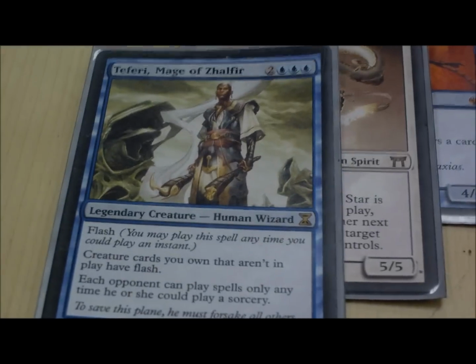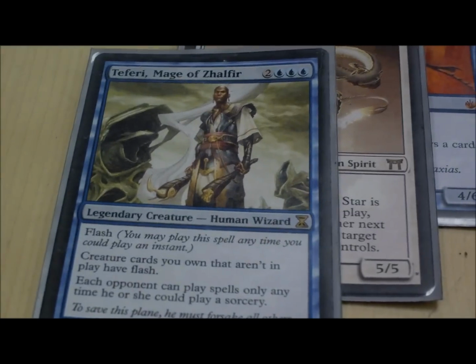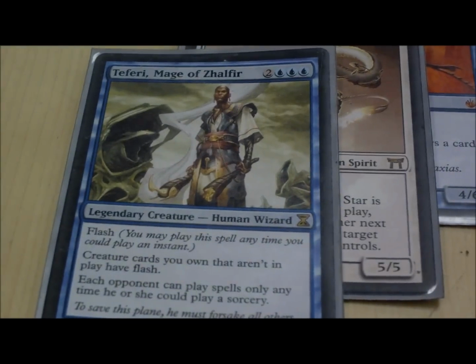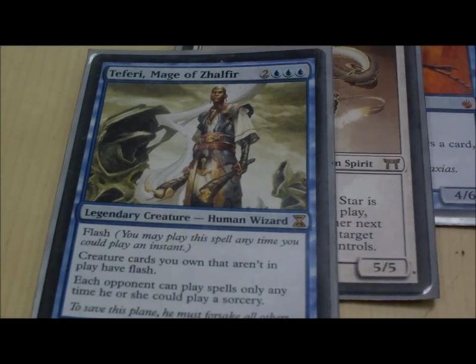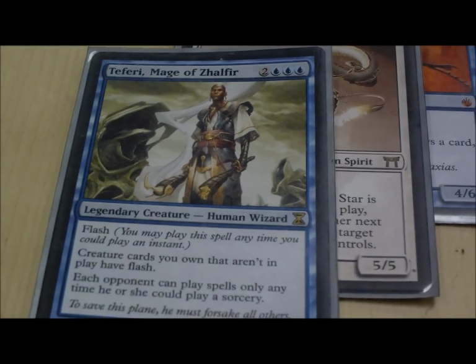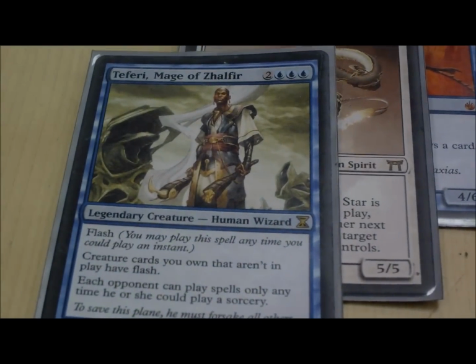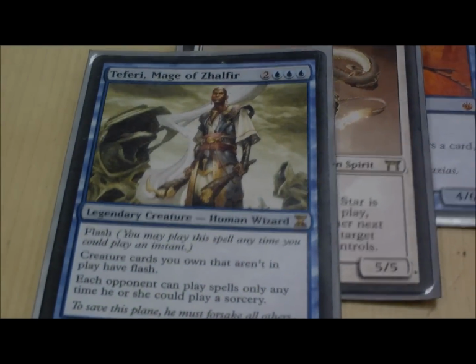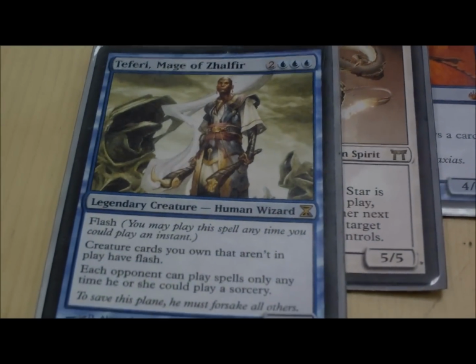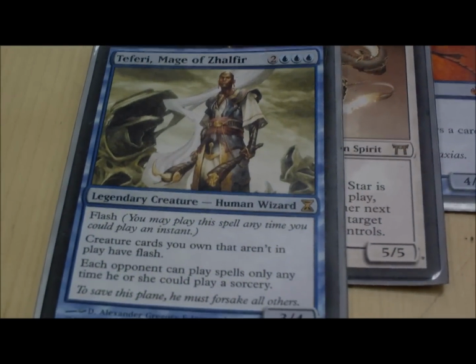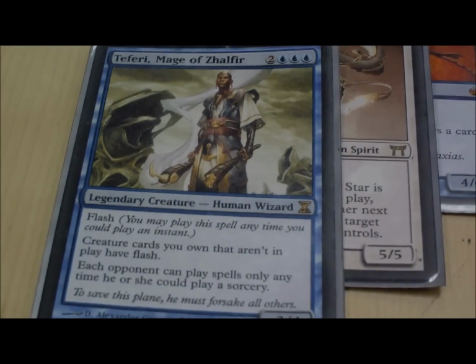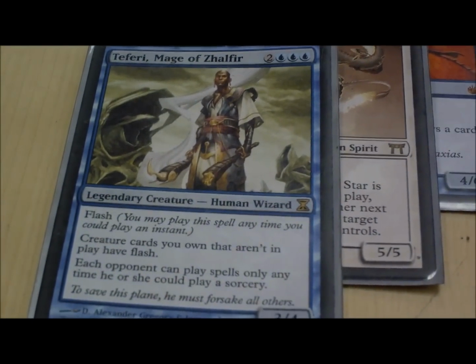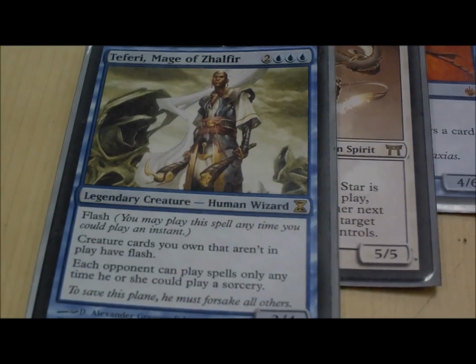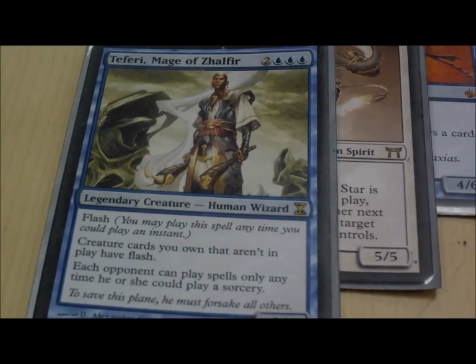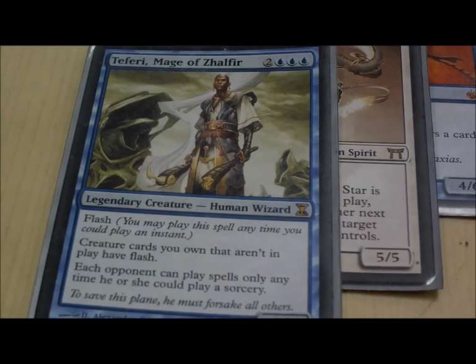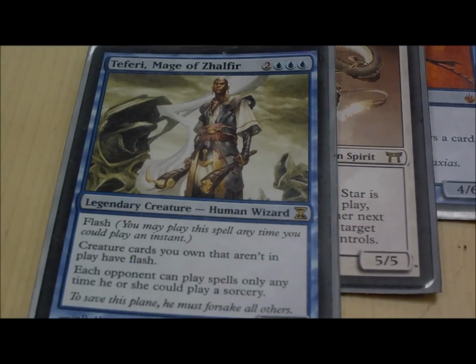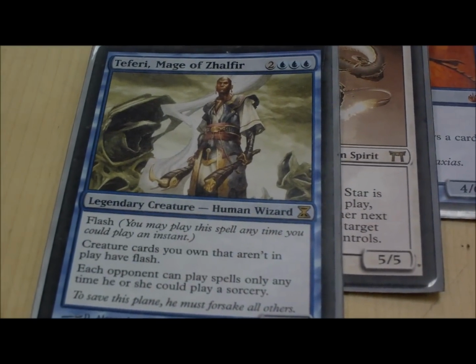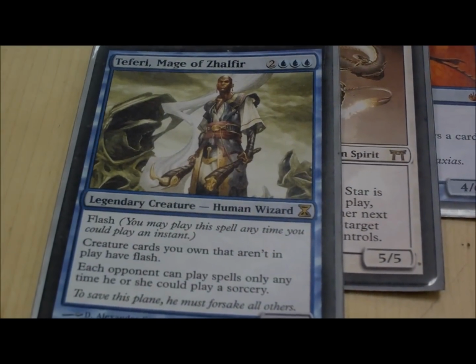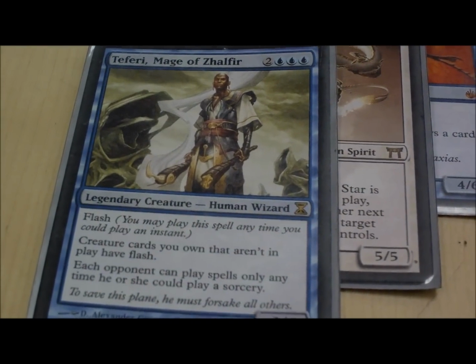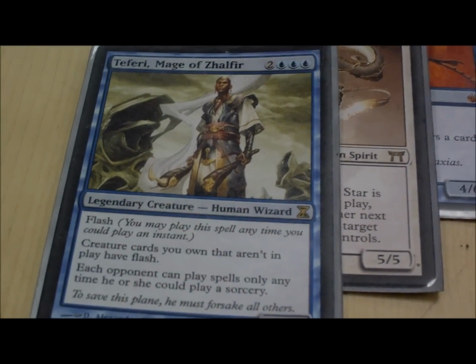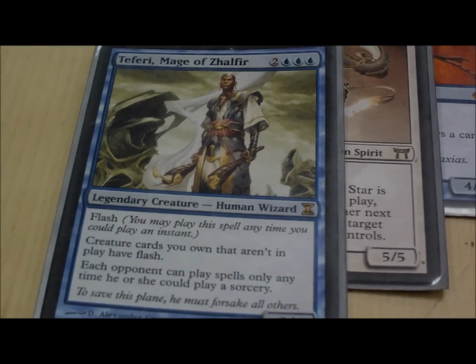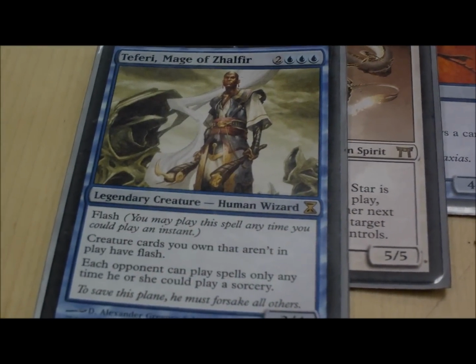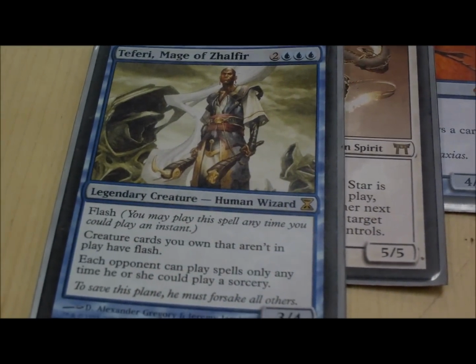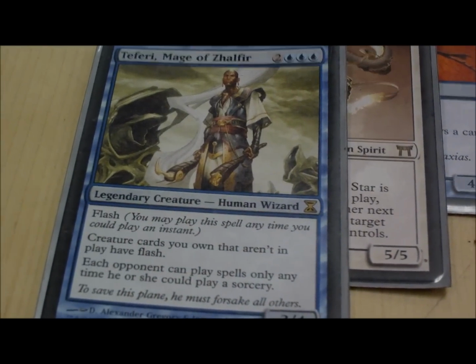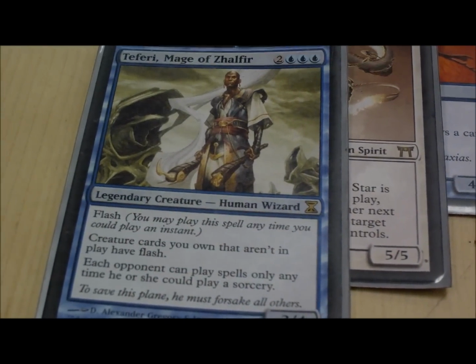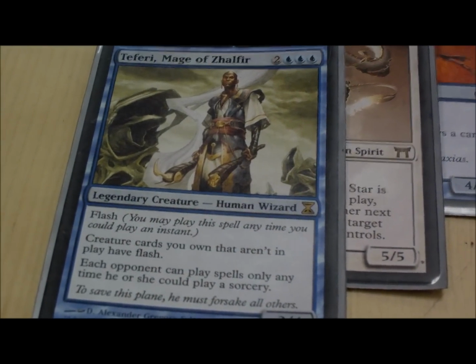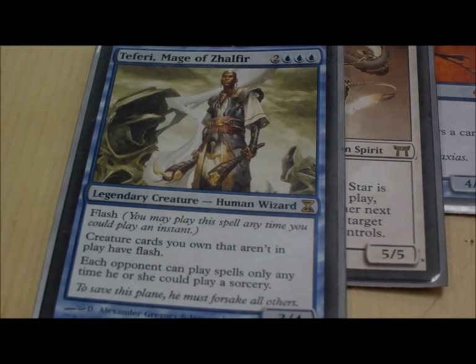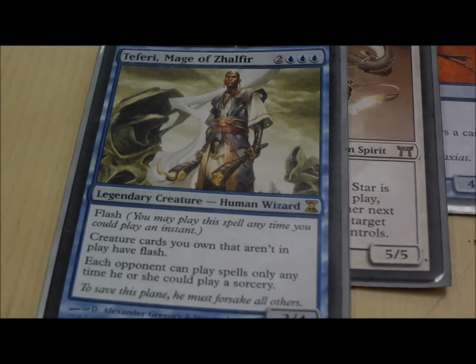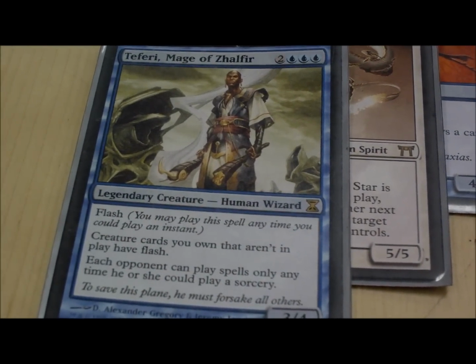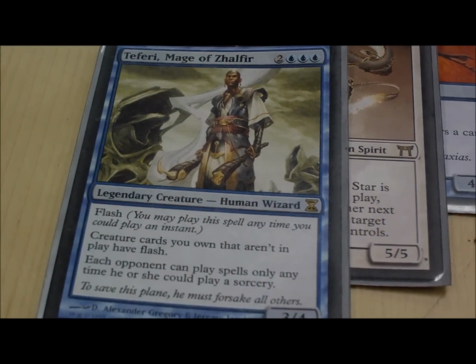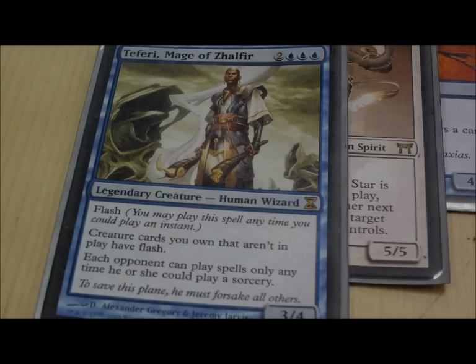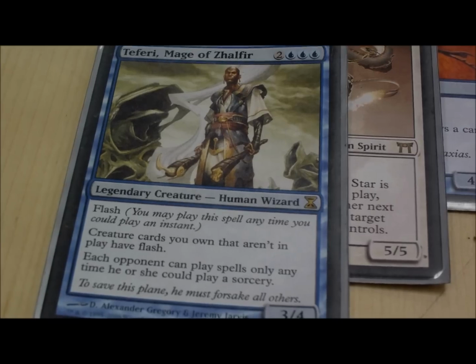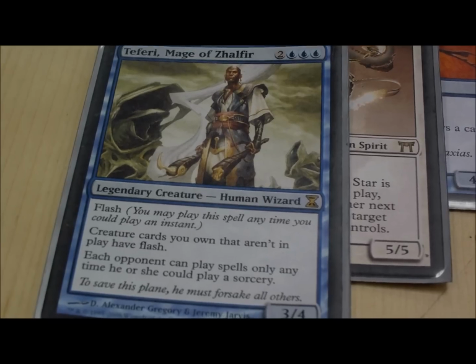Teferi — great, great, great against other blue decks and anybody else that runs a lot of instants or sorceries.